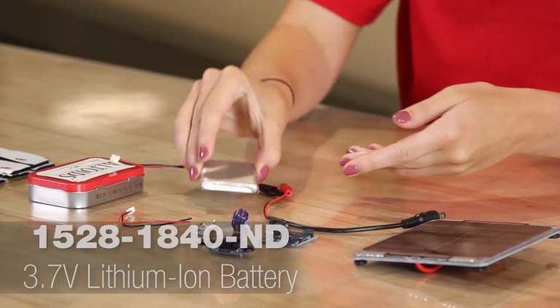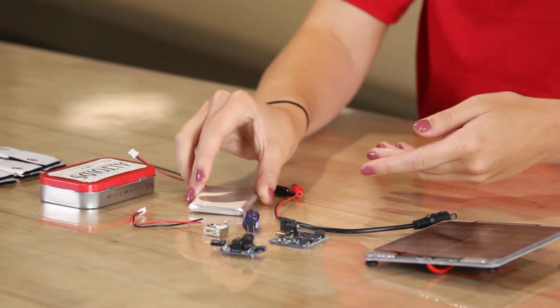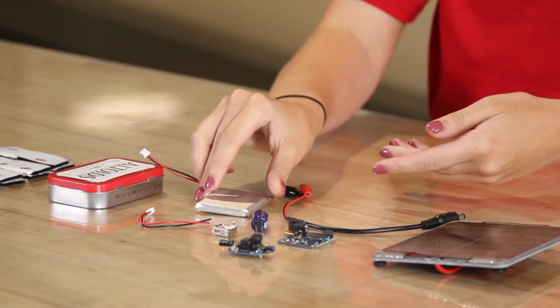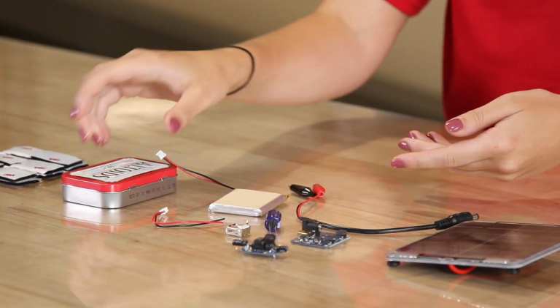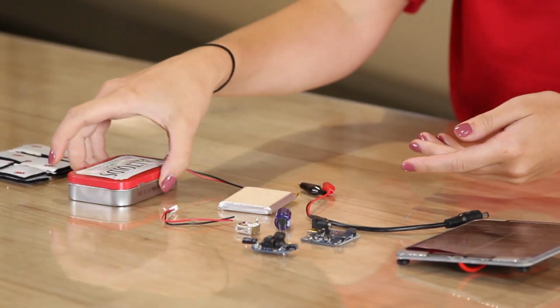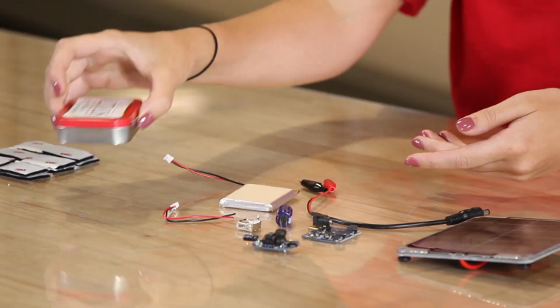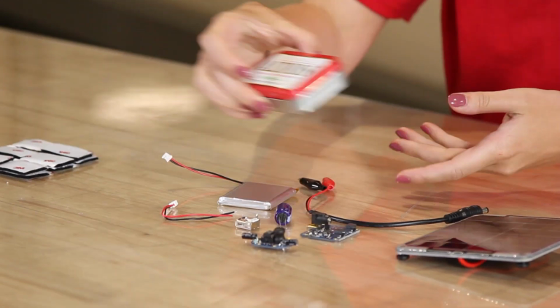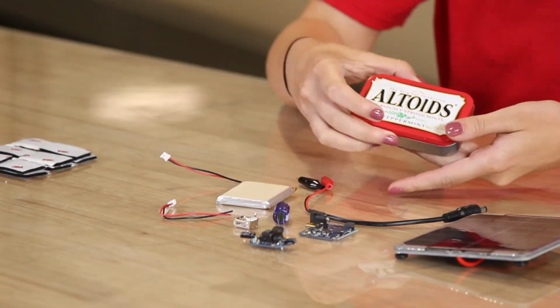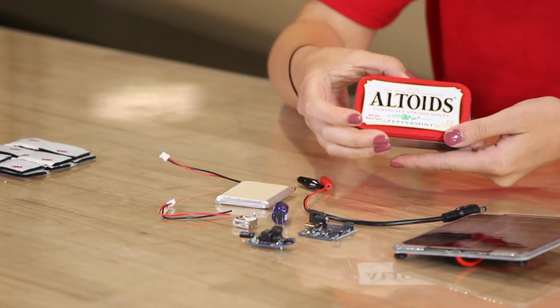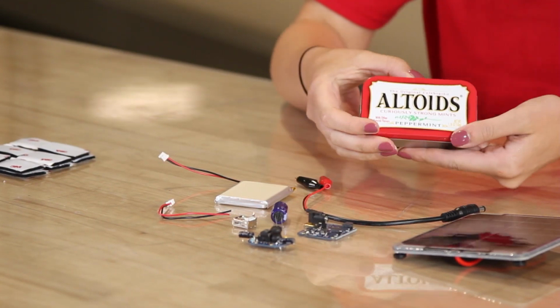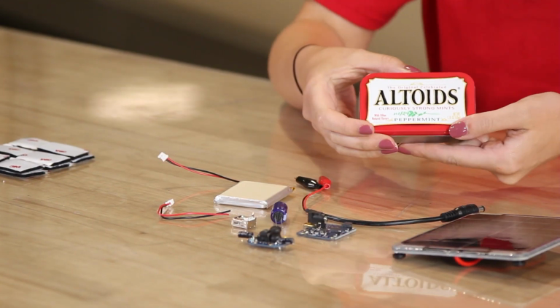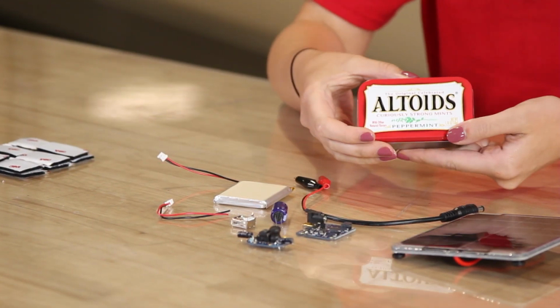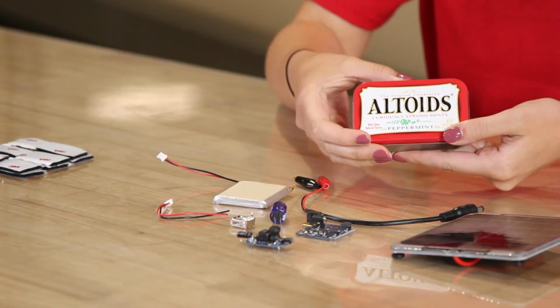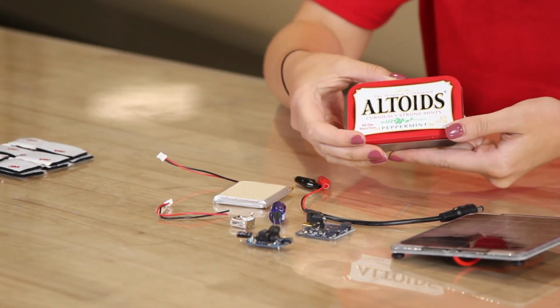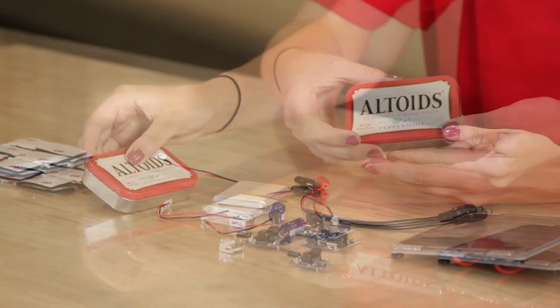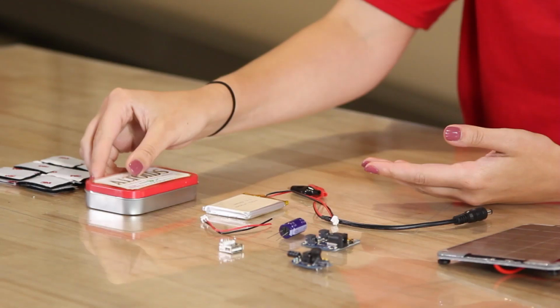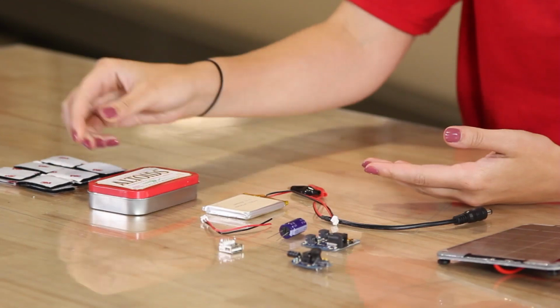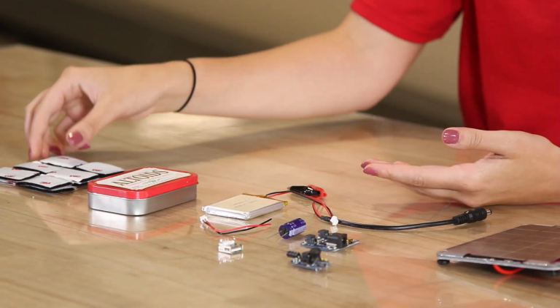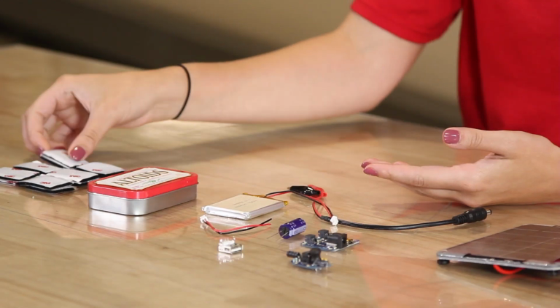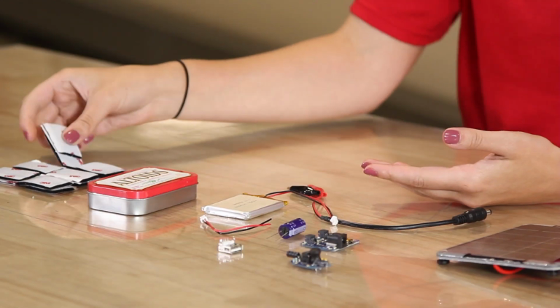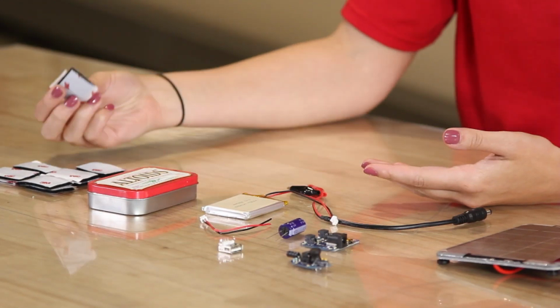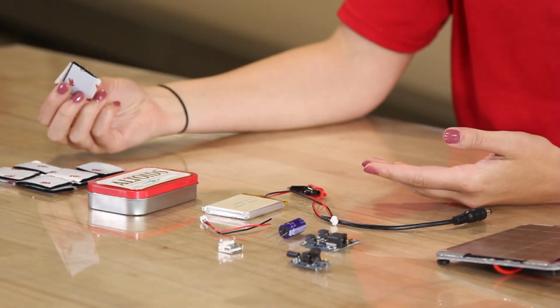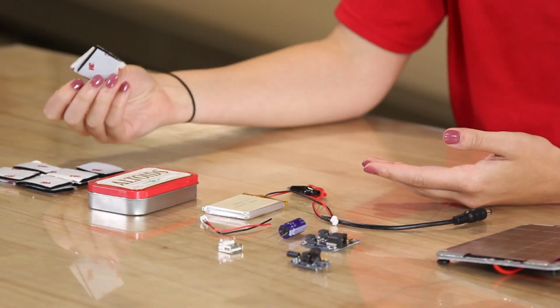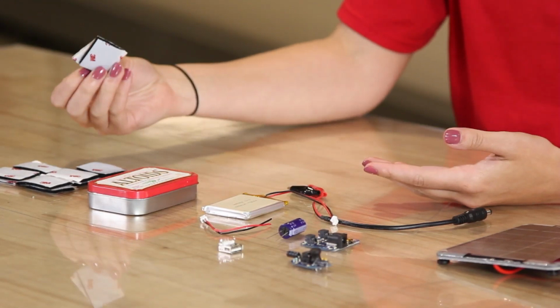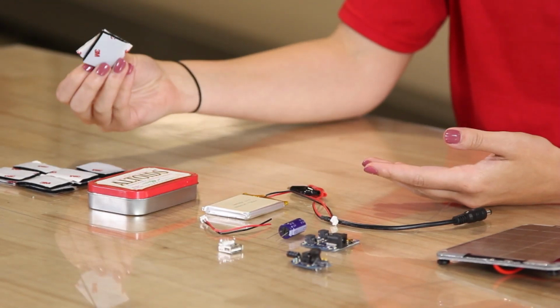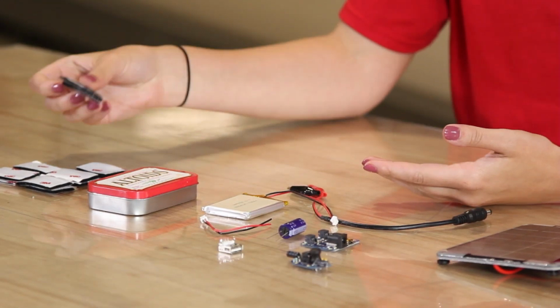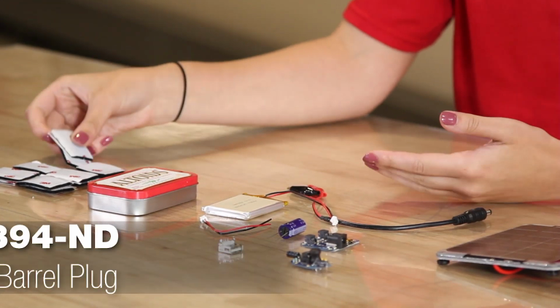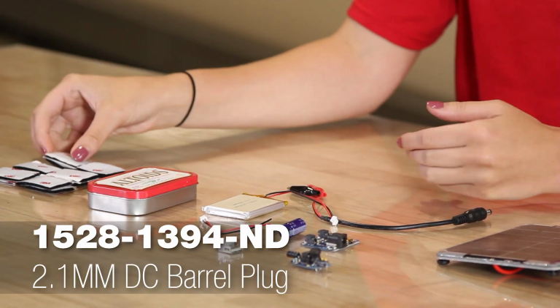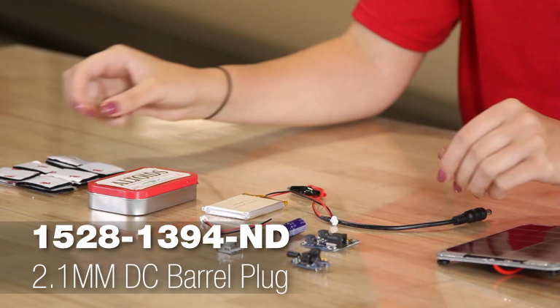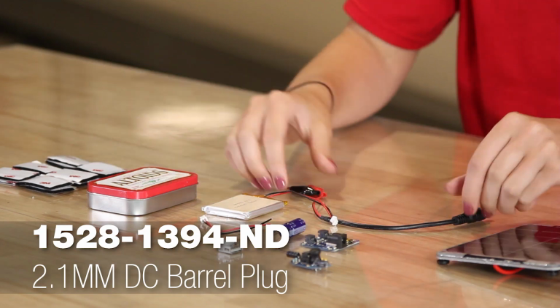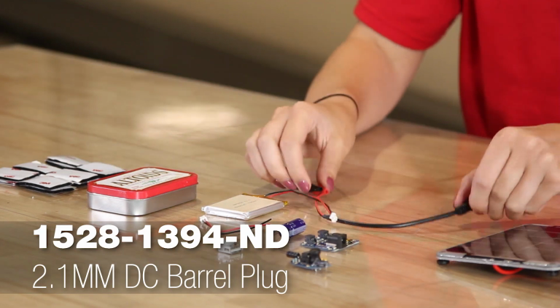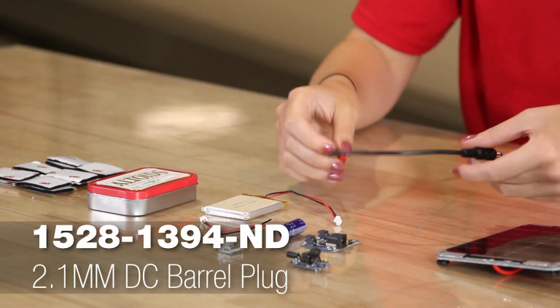We're also using a regular tin of Altoids, some hook and loop, and a DC barrel plug.